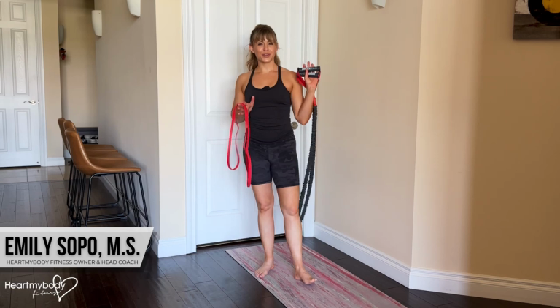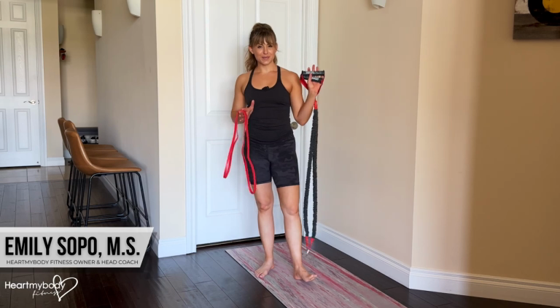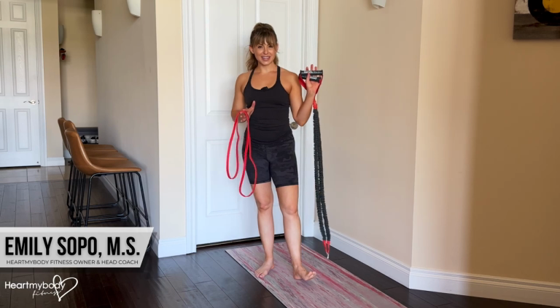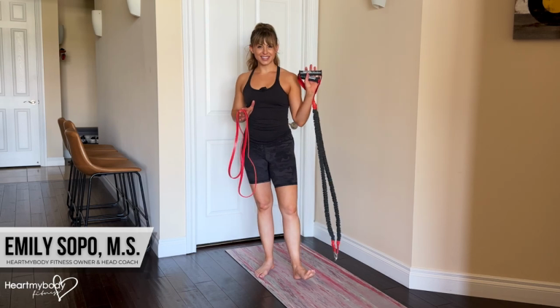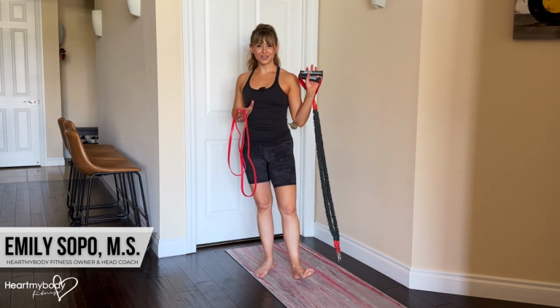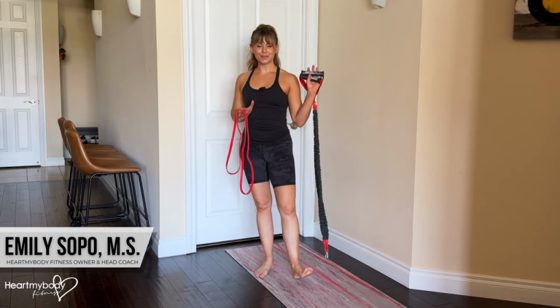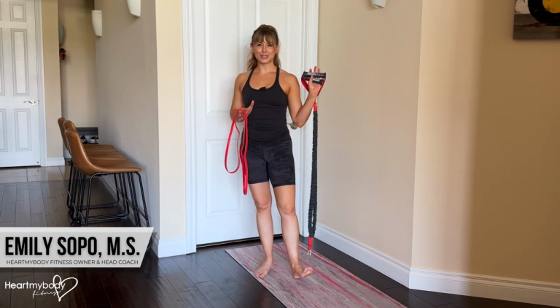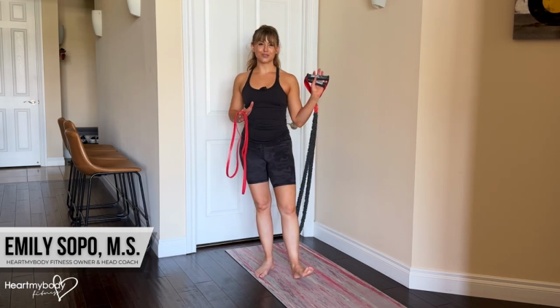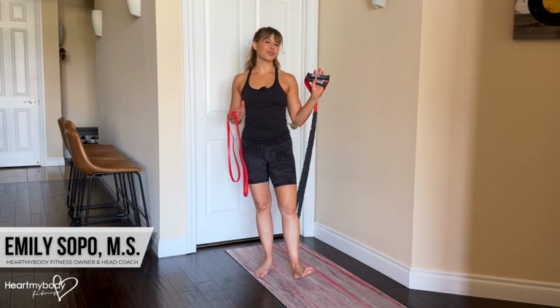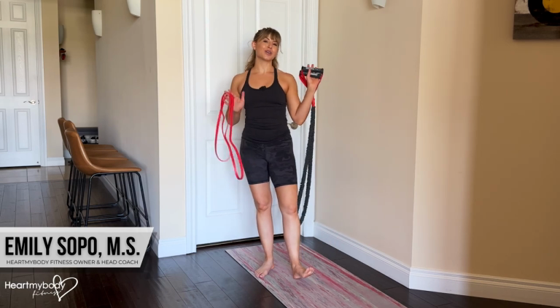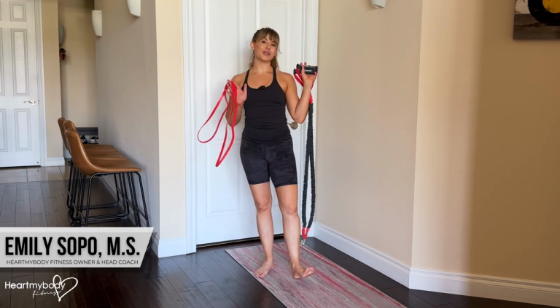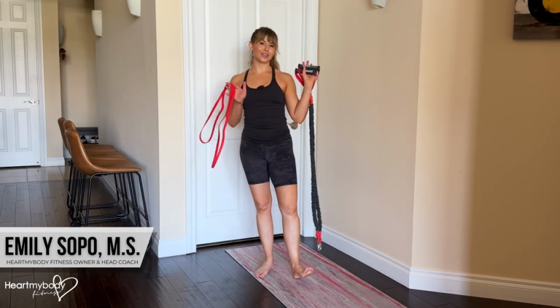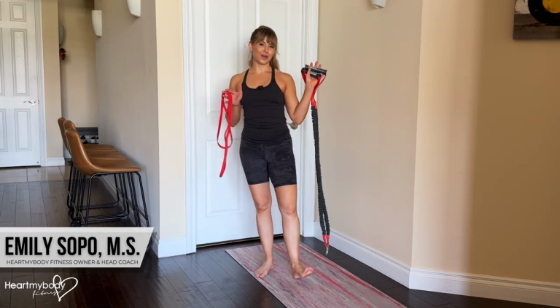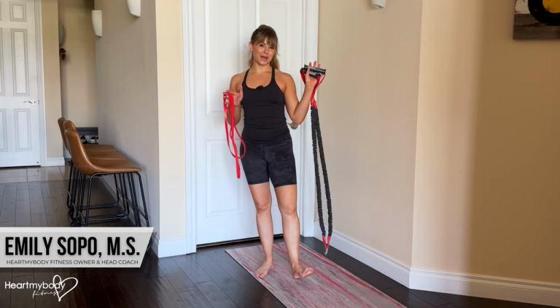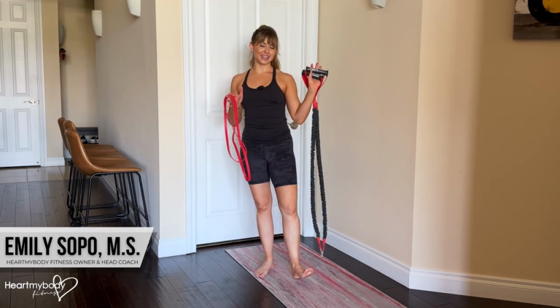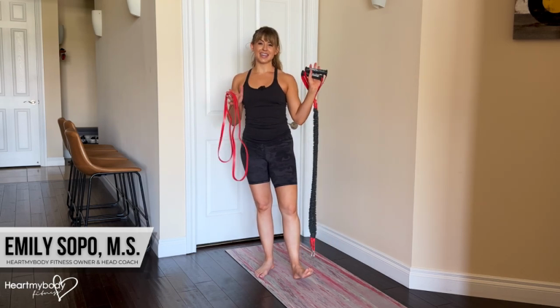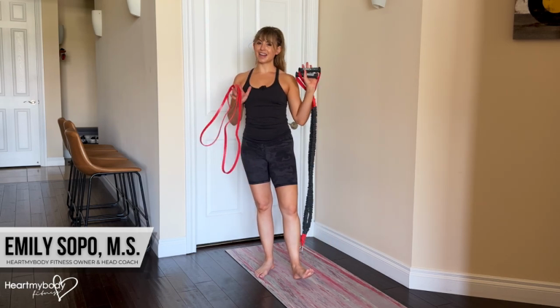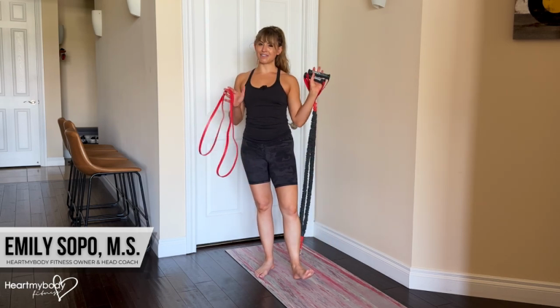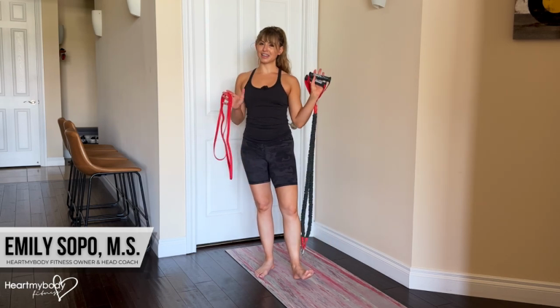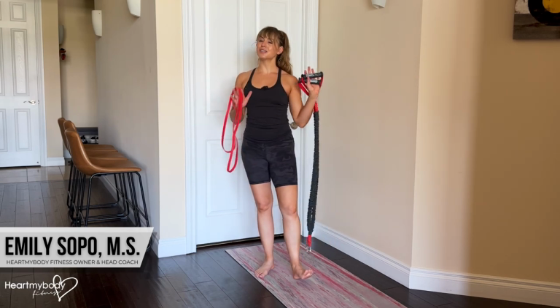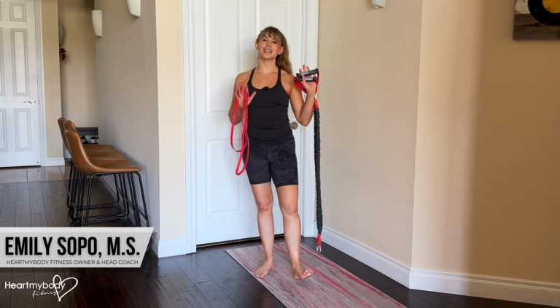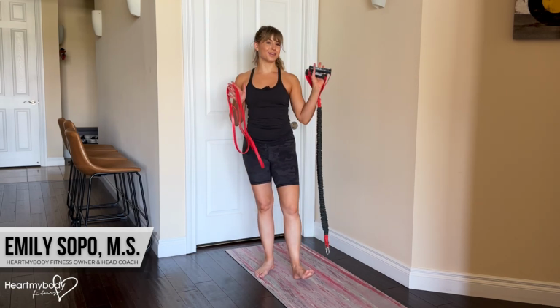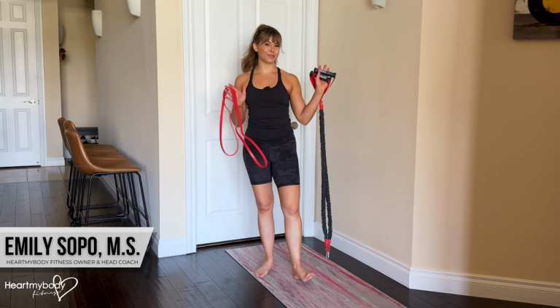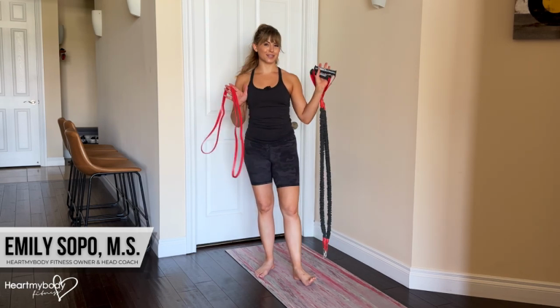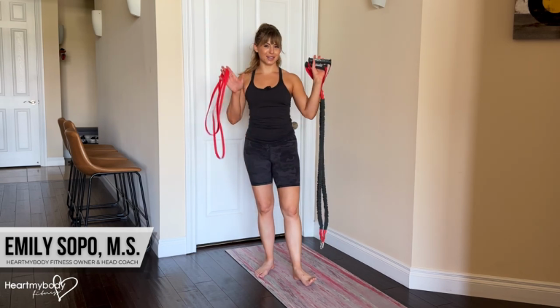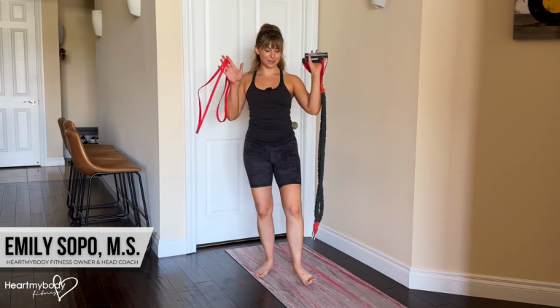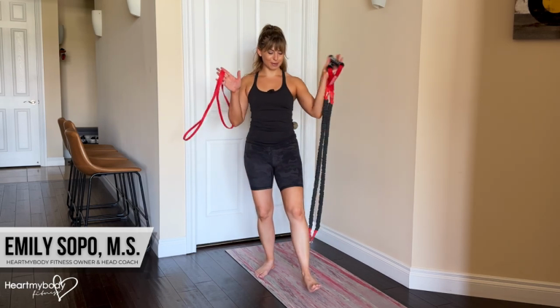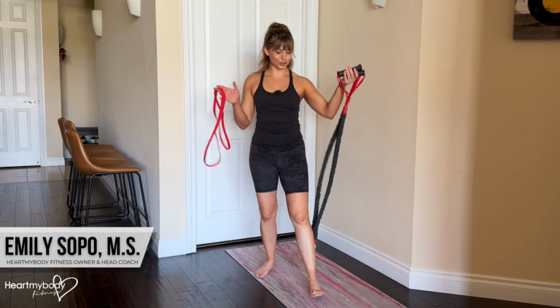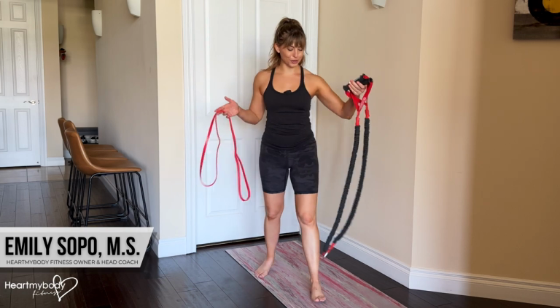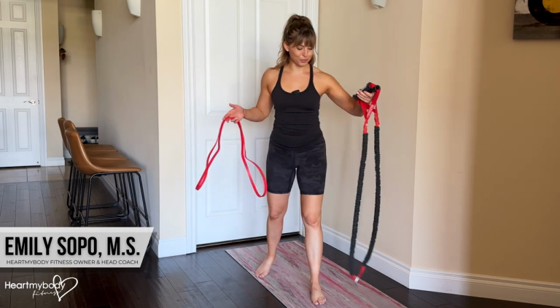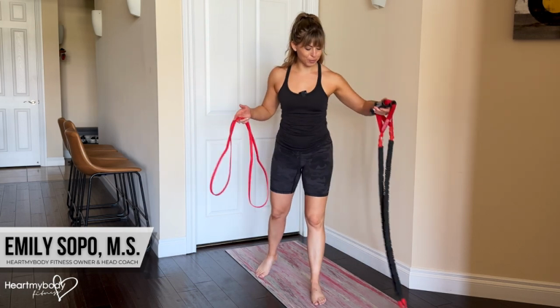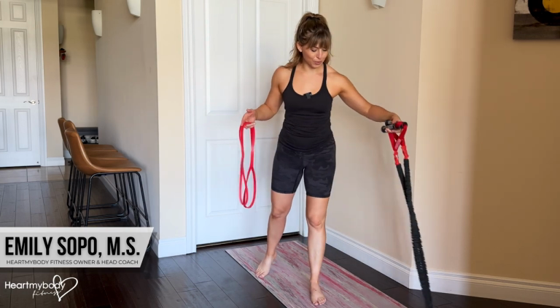For the band single arm bent over row, you need a long band. It can have handles, it also doesn't need them. I will show you with both.